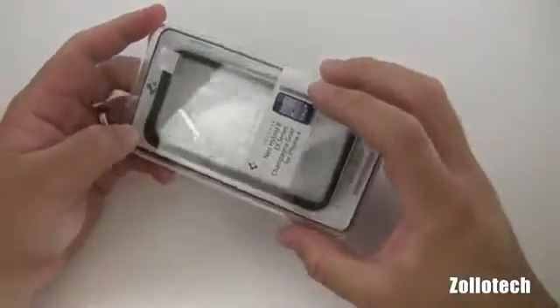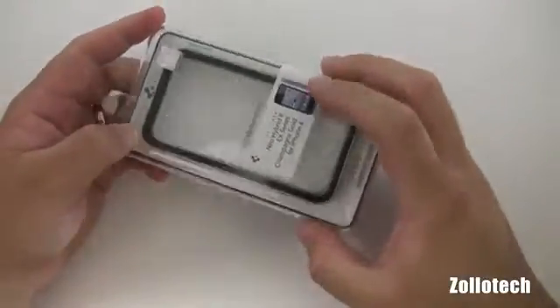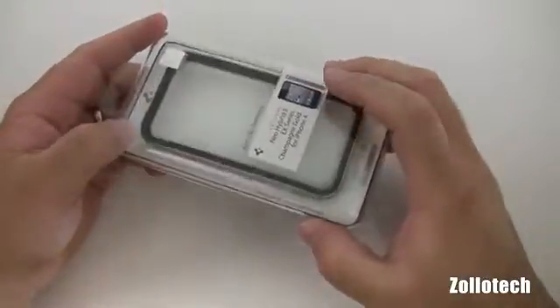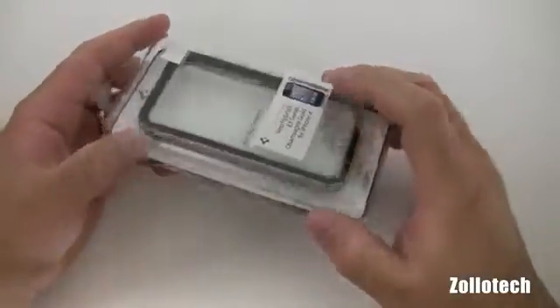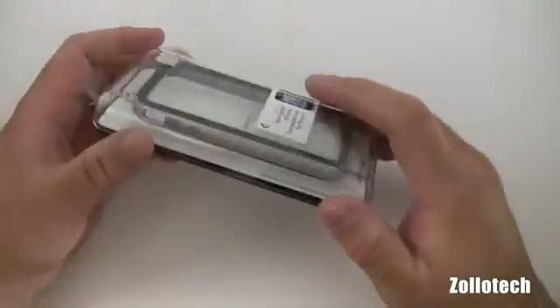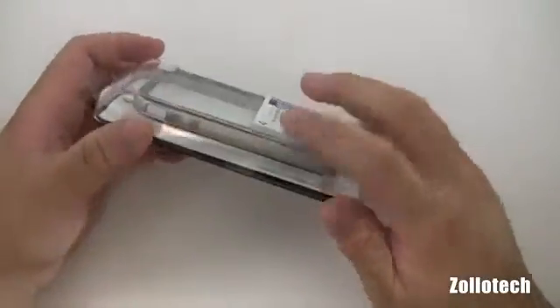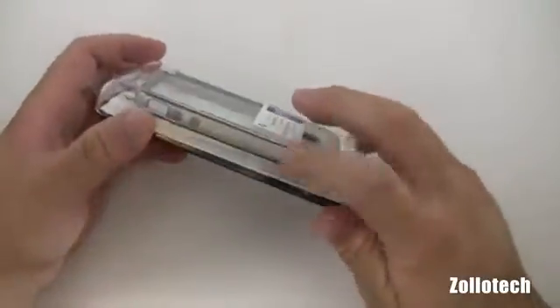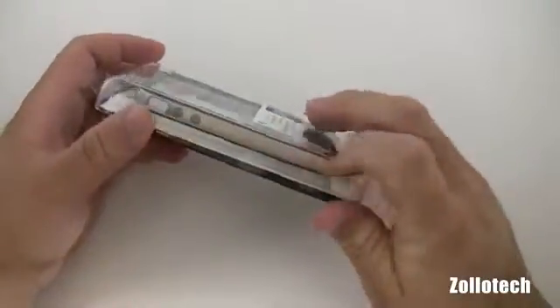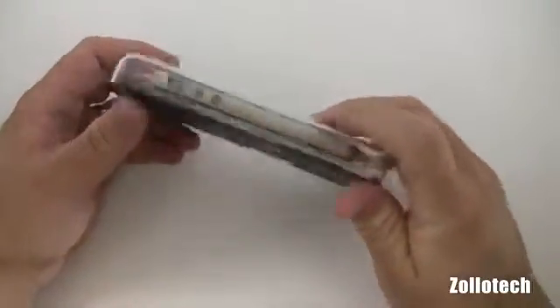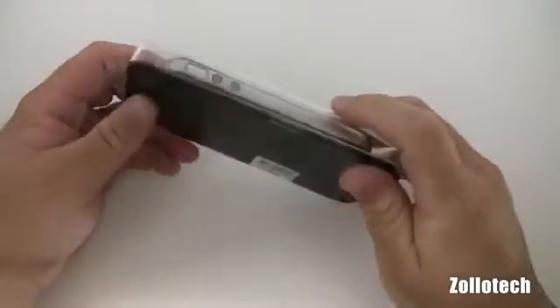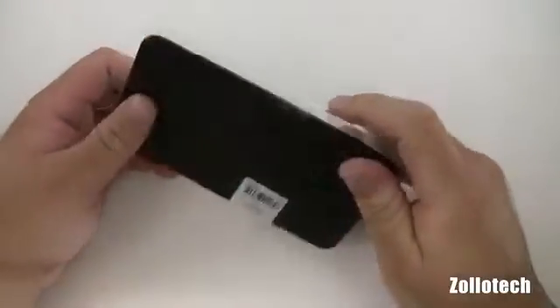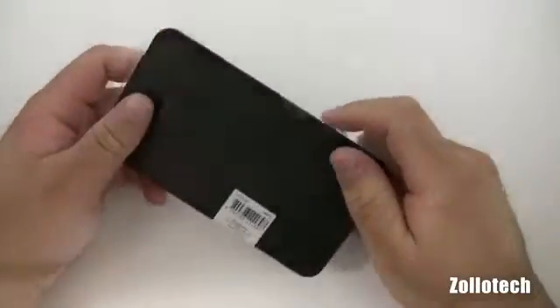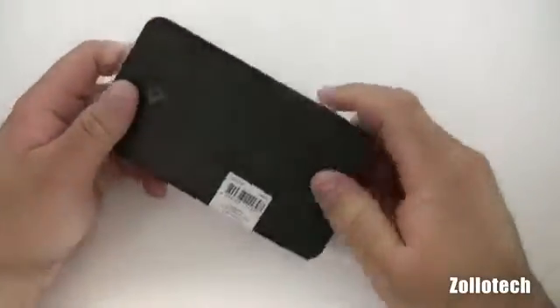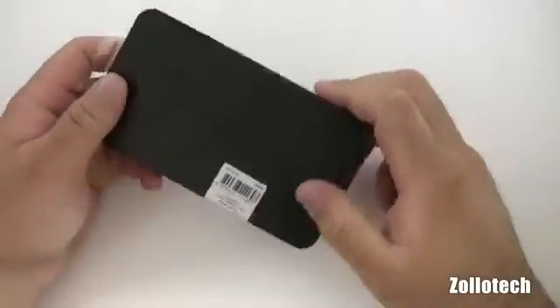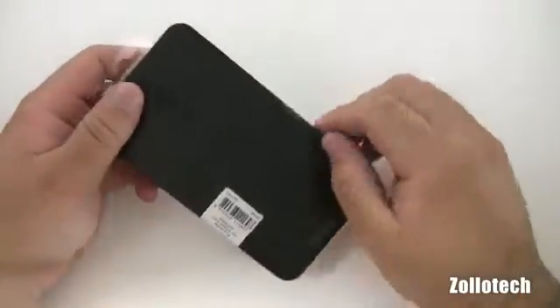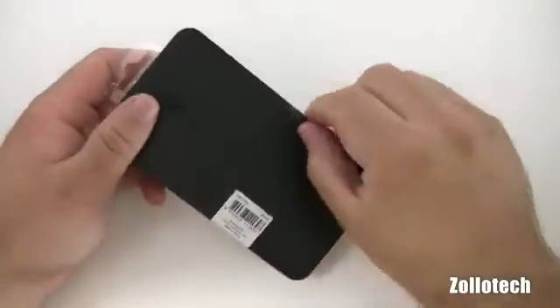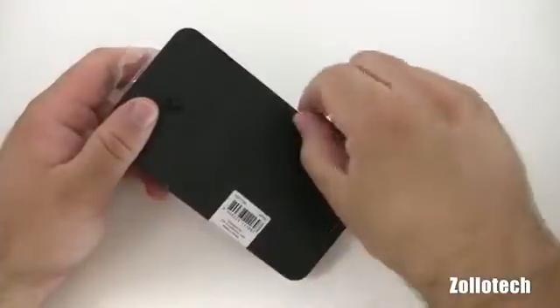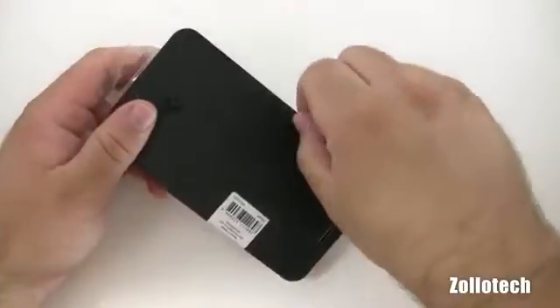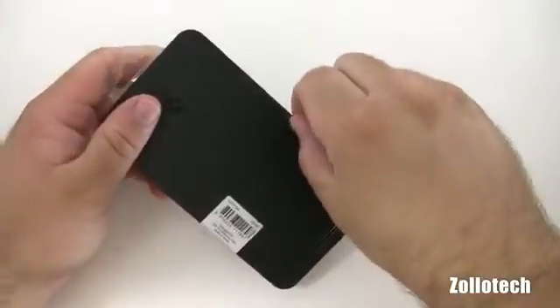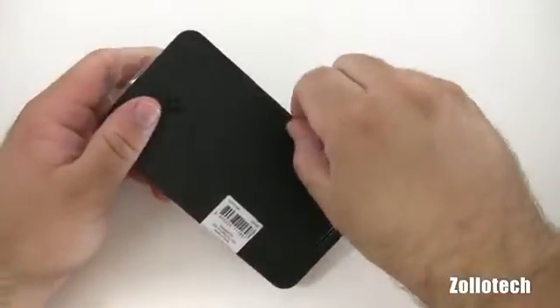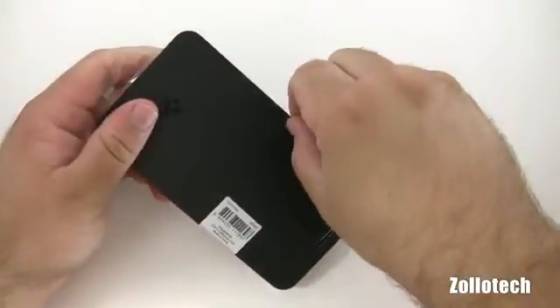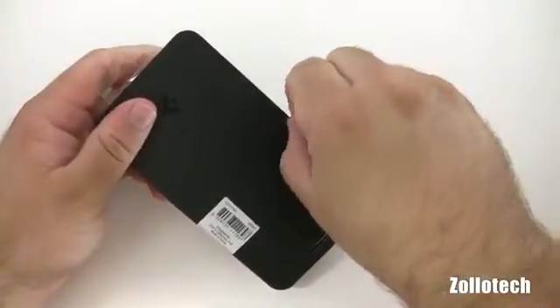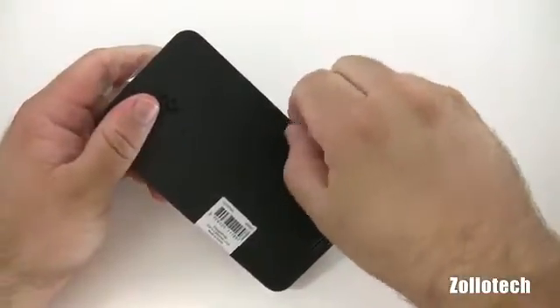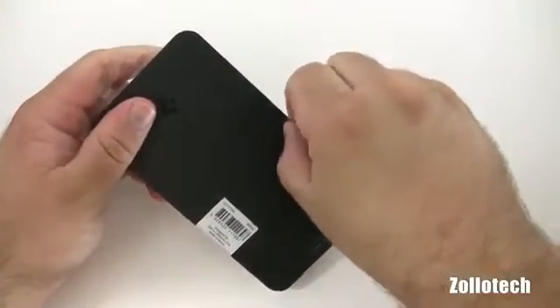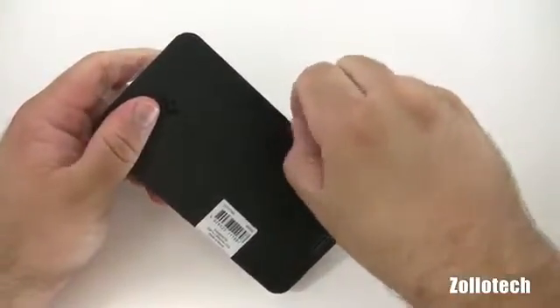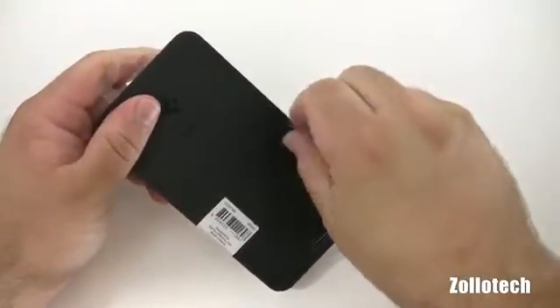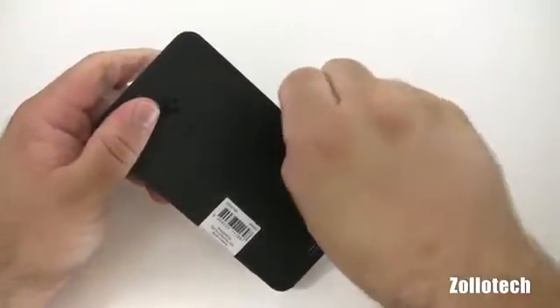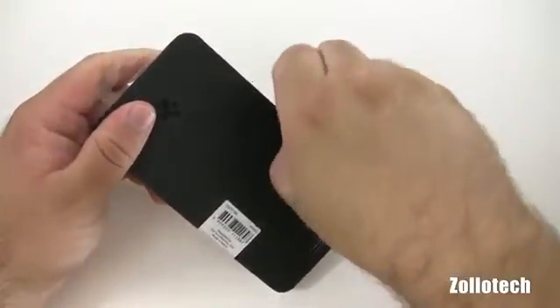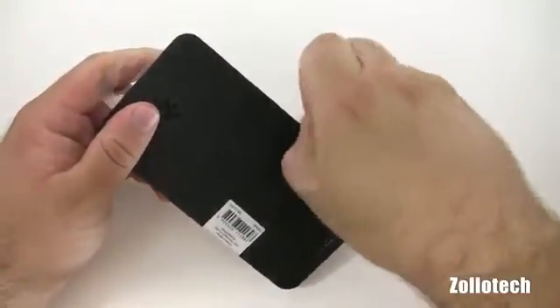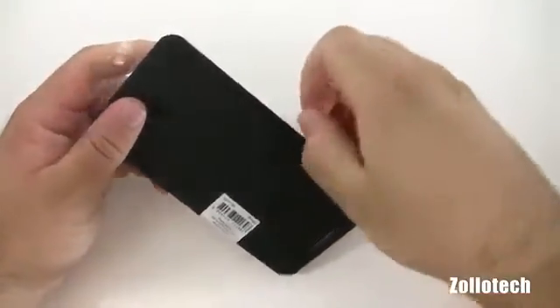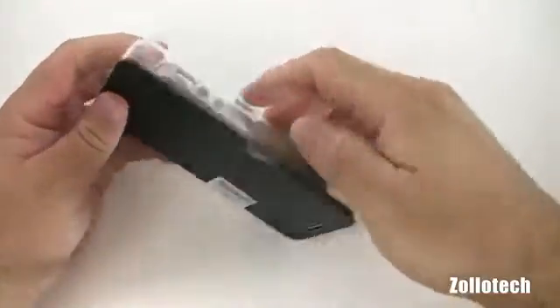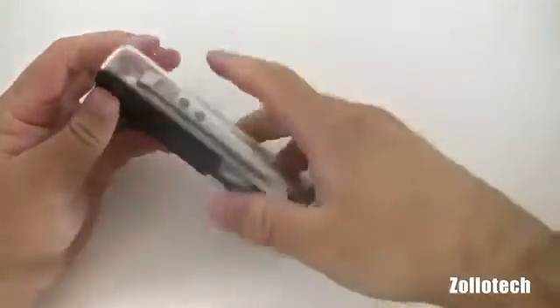It looks like a bumper case with a champagne color on it. Nice packaging. Let's see if we can open this up and take a look at what we have.